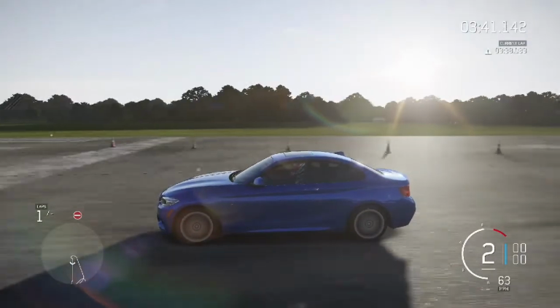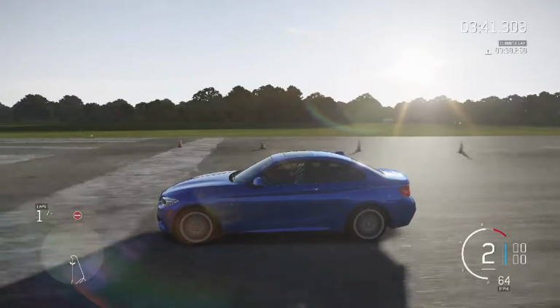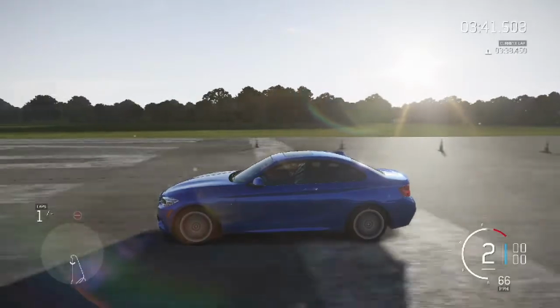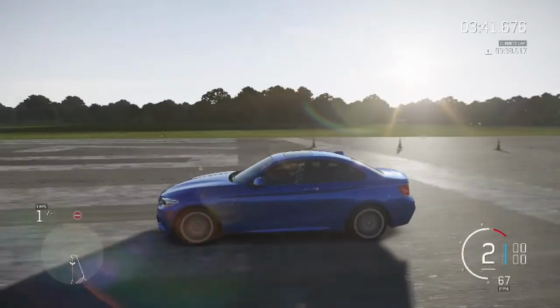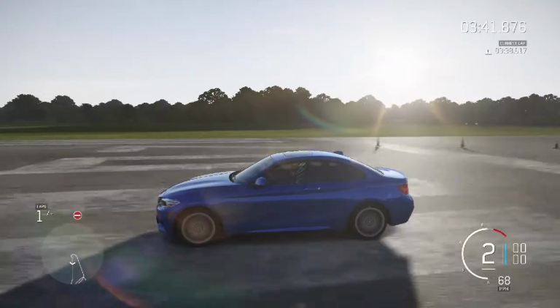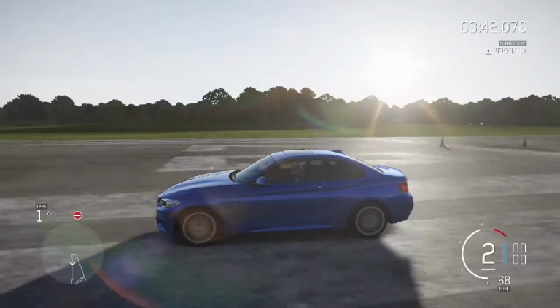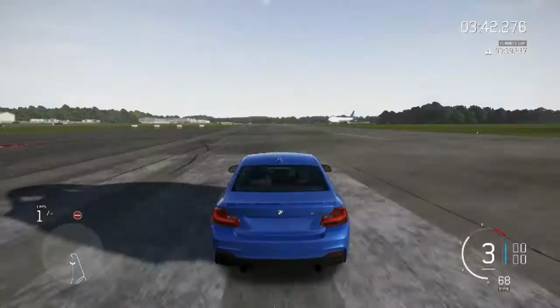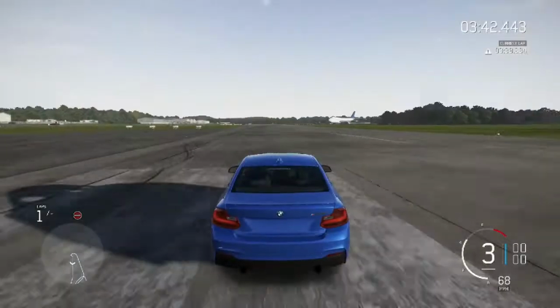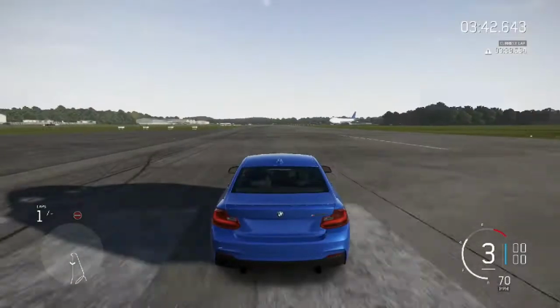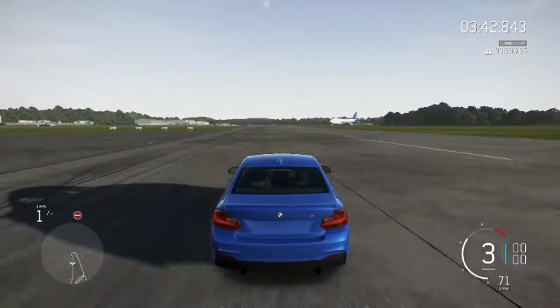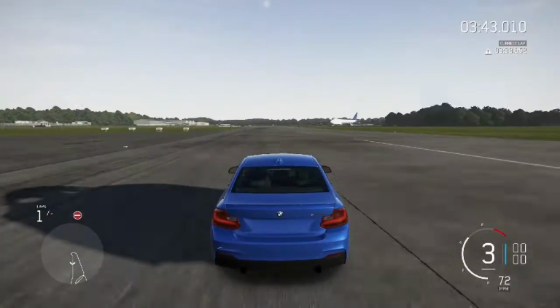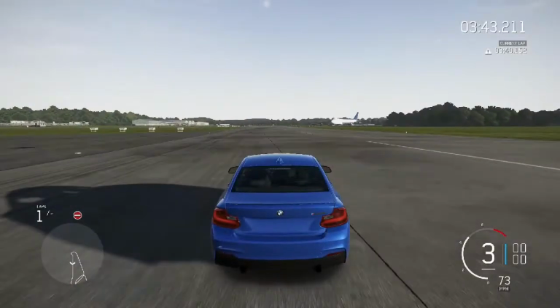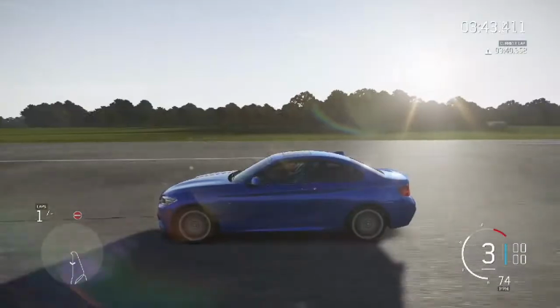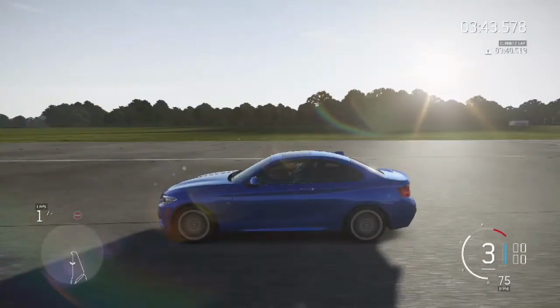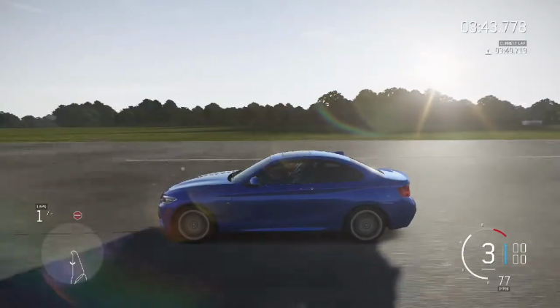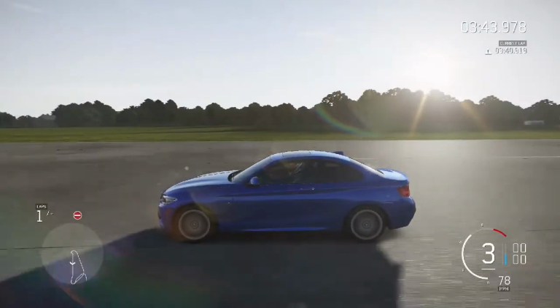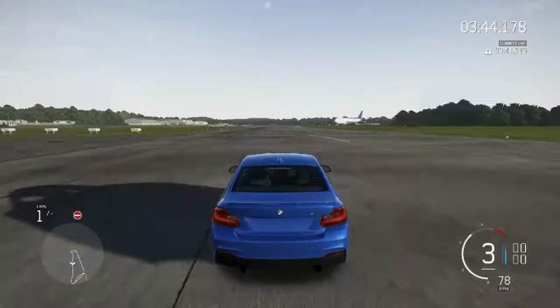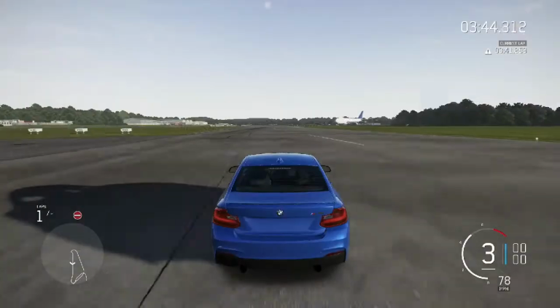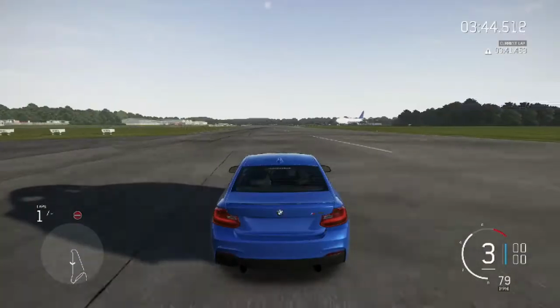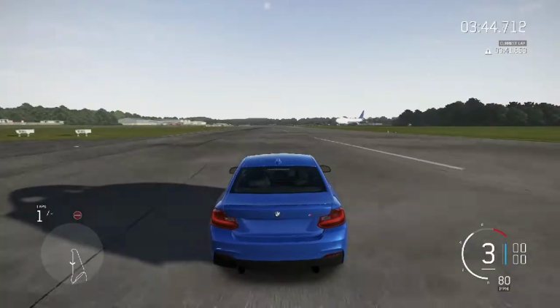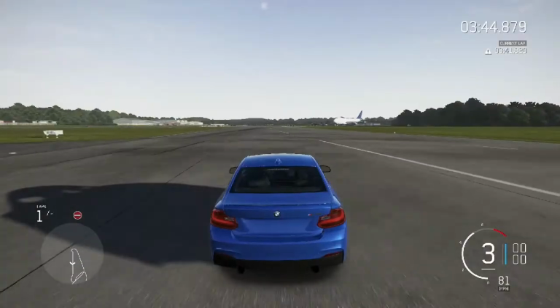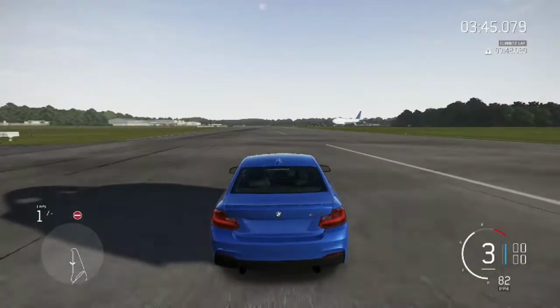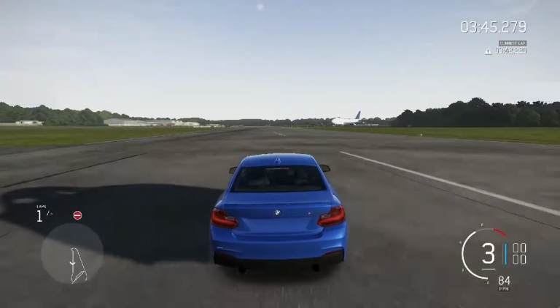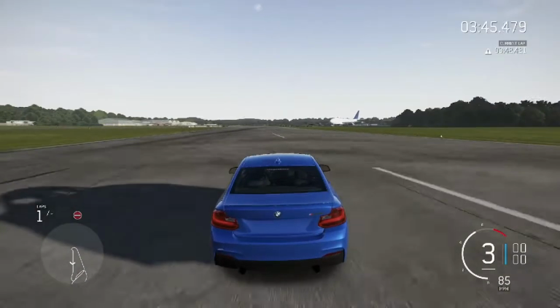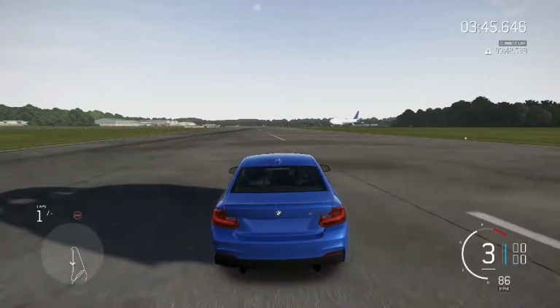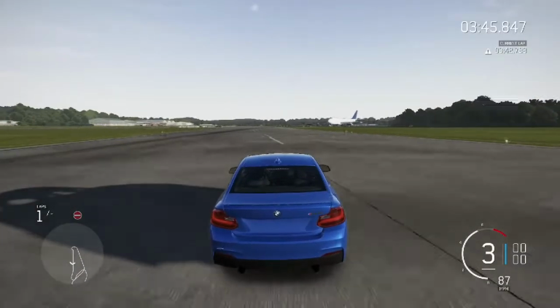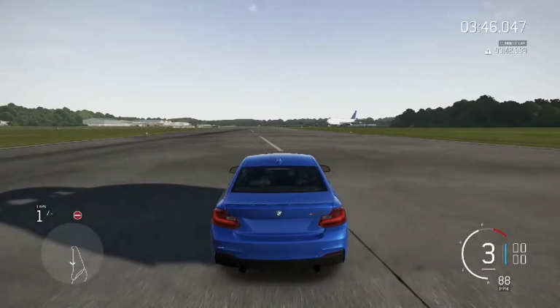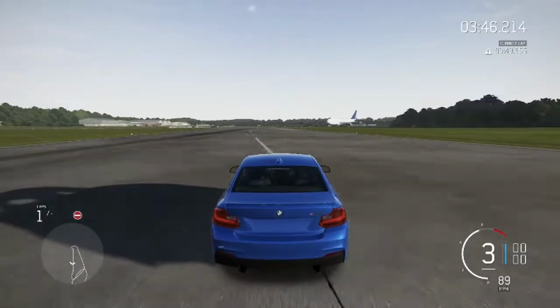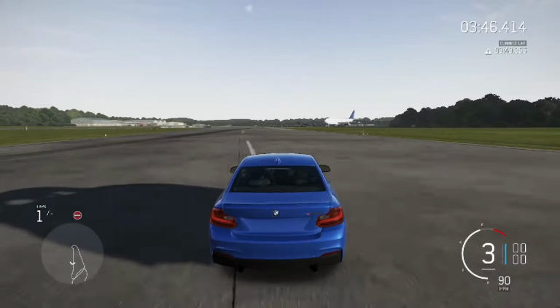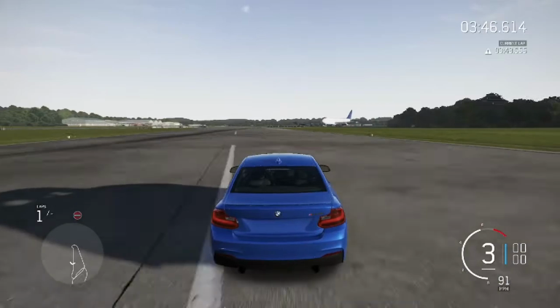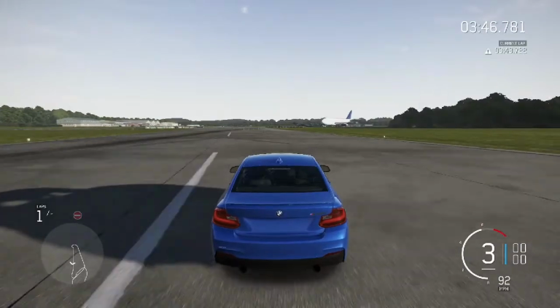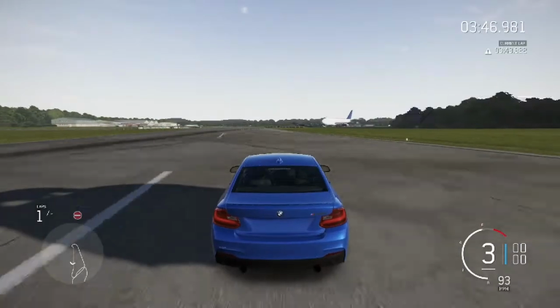Now remember, it is rear-wheel drive, so it can do wheel spins like this.